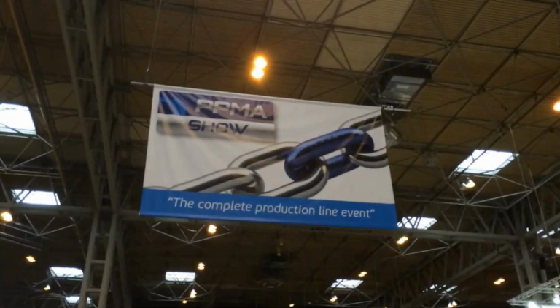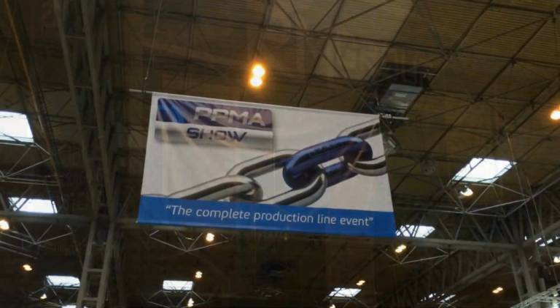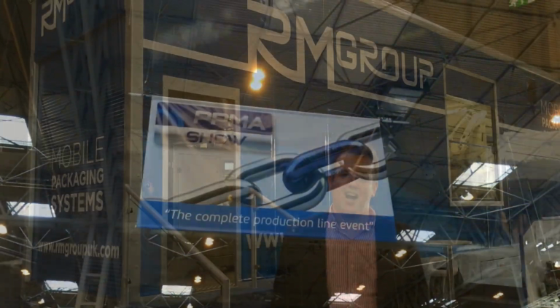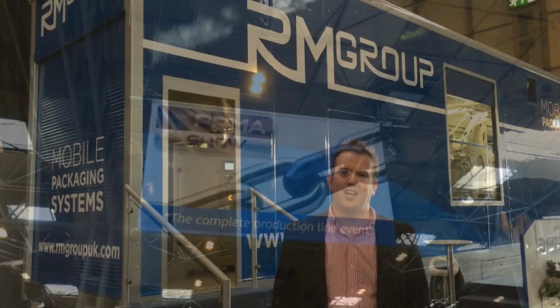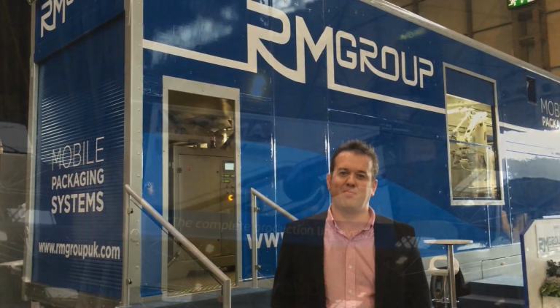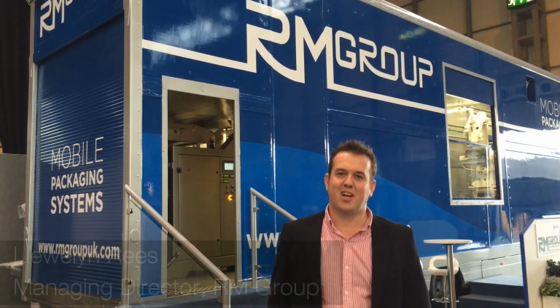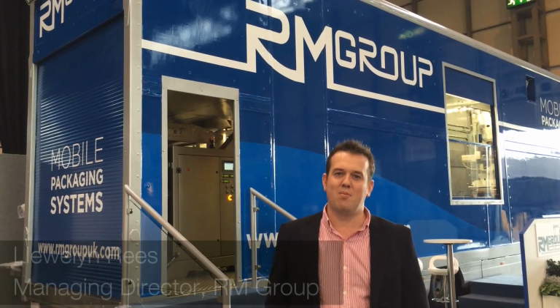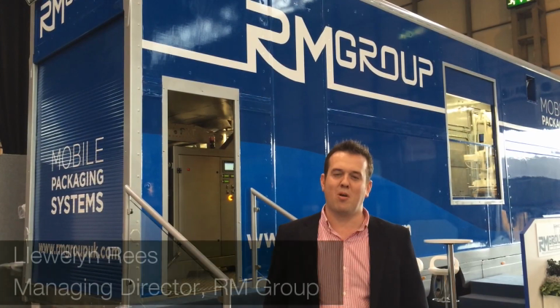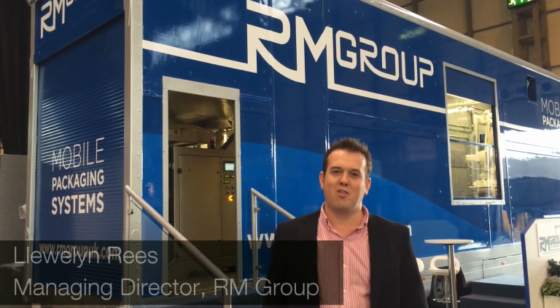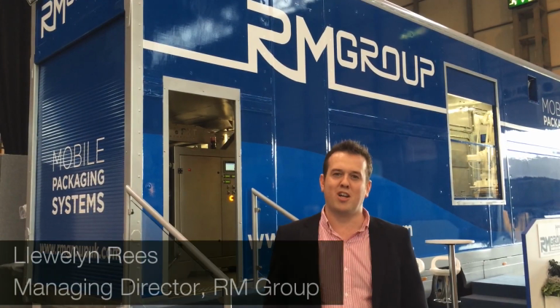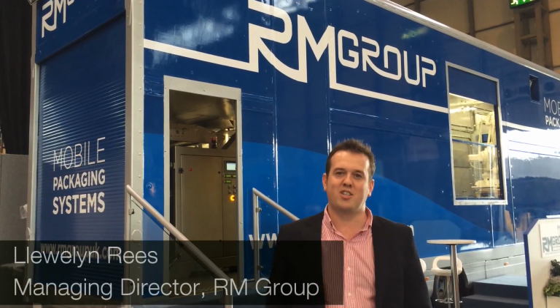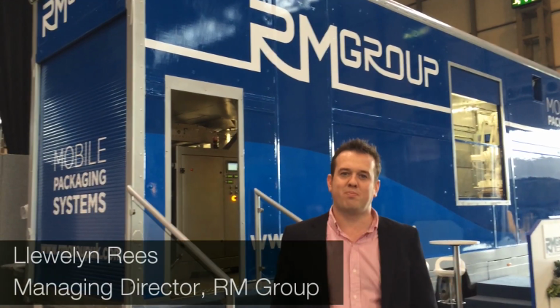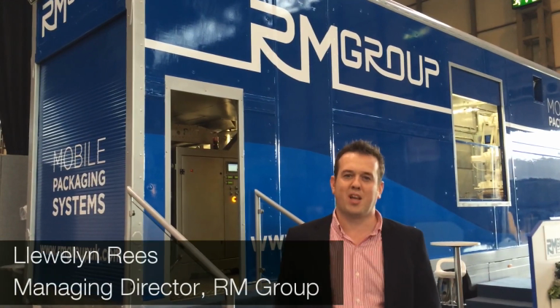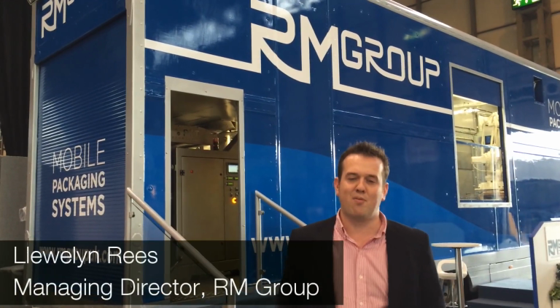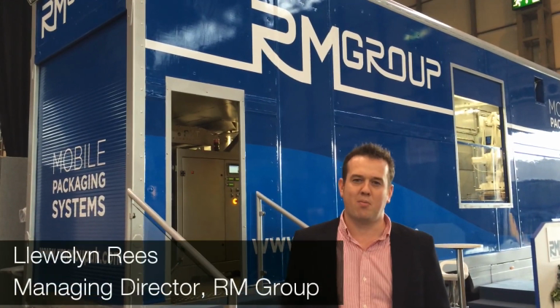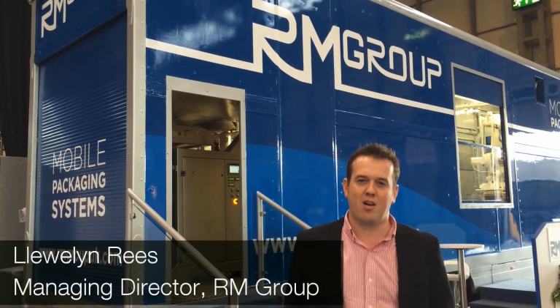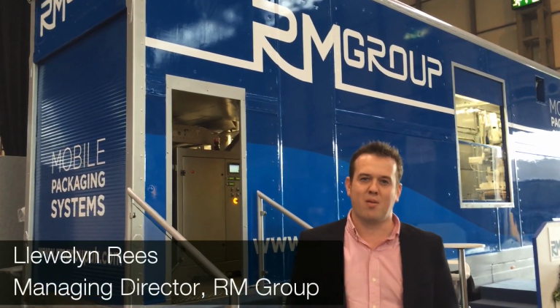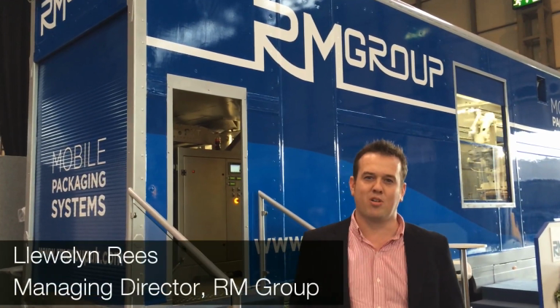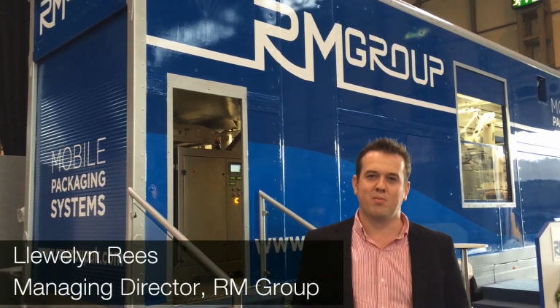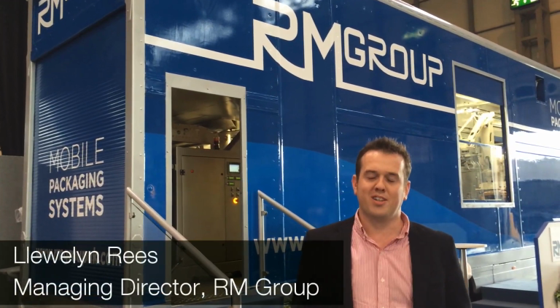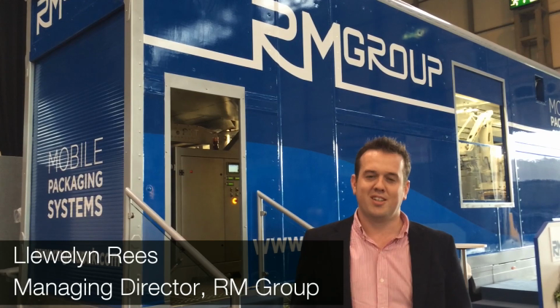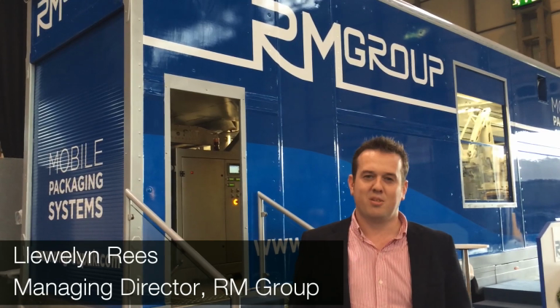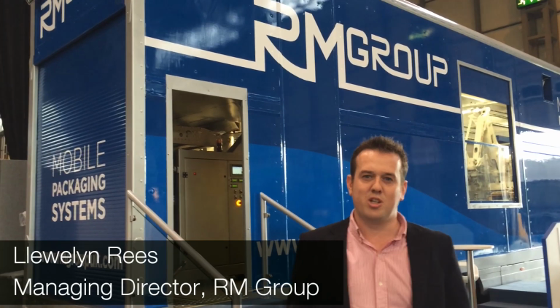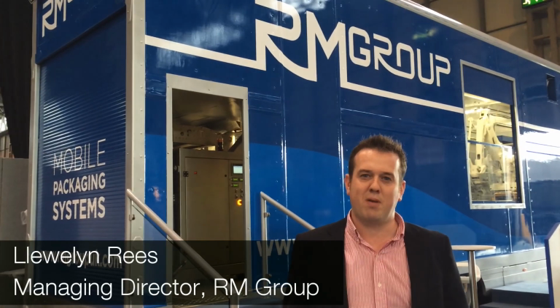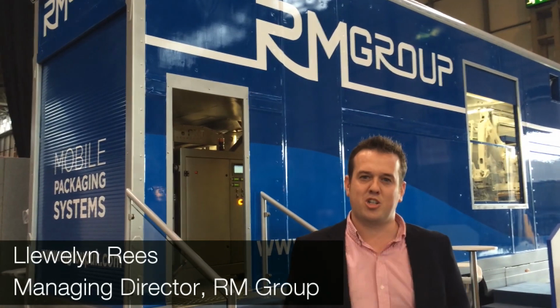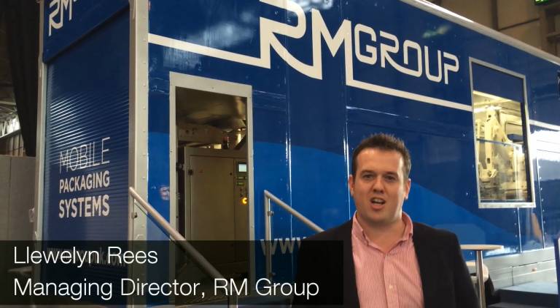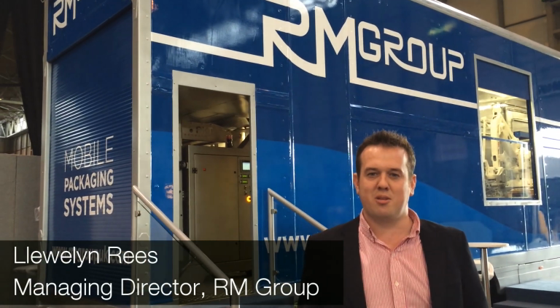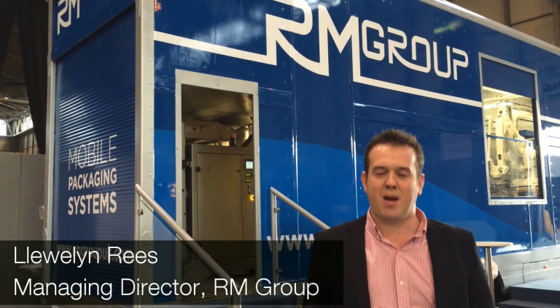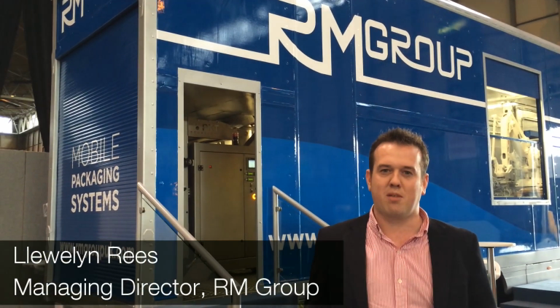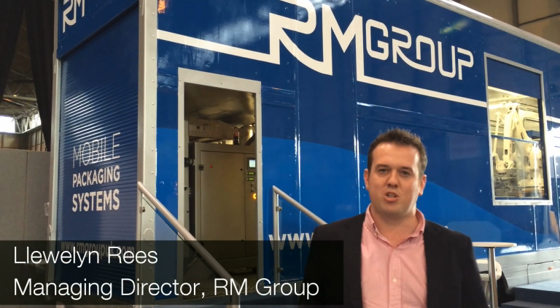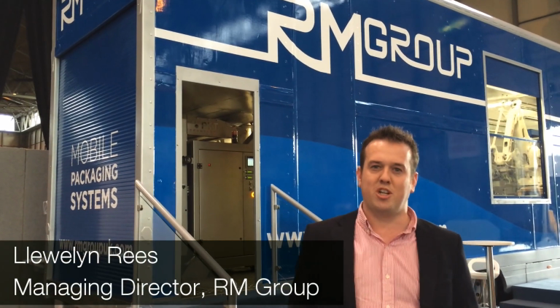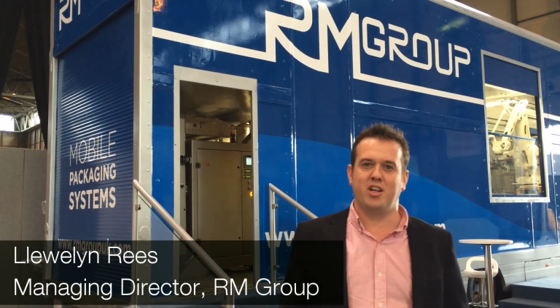Hi, I'm Llewellyn Rees. I'm from RM Group. We specialize in packing machinery.